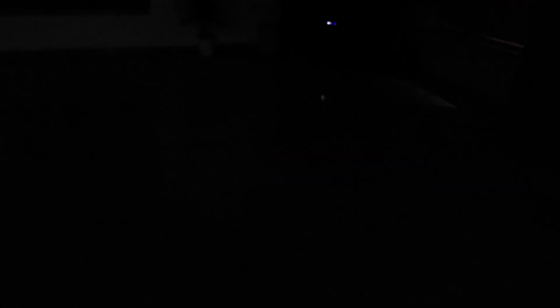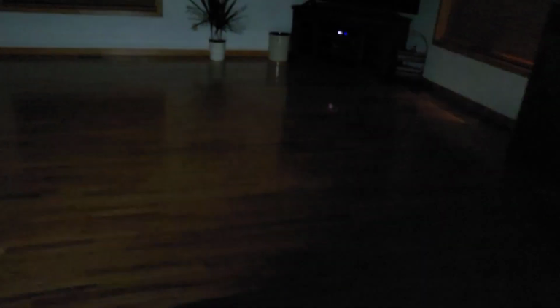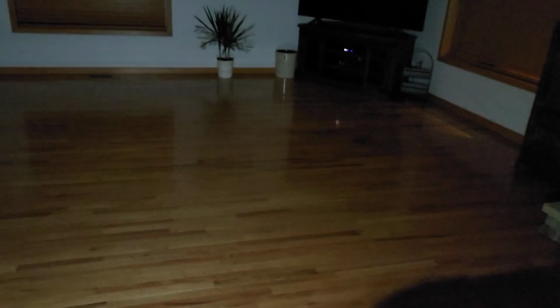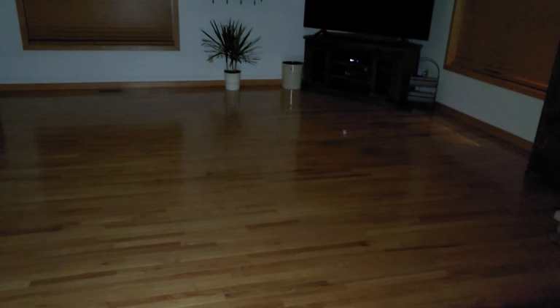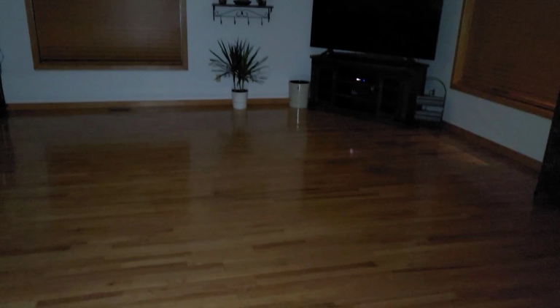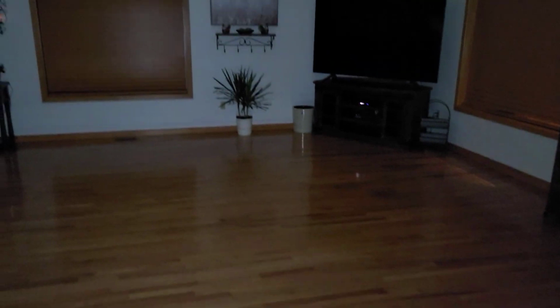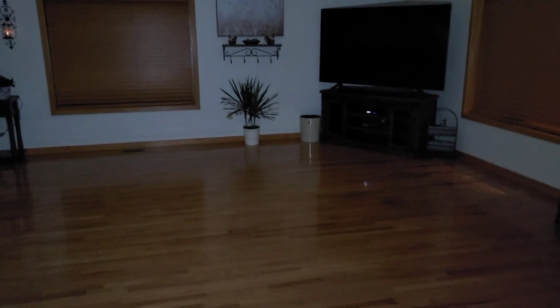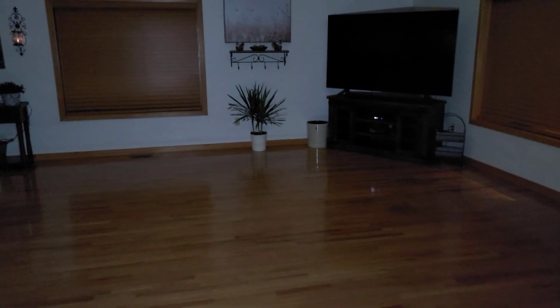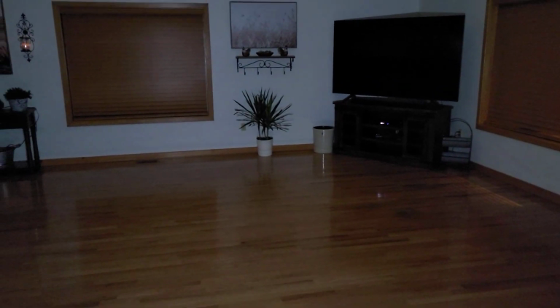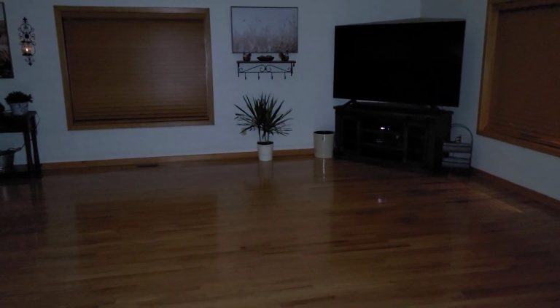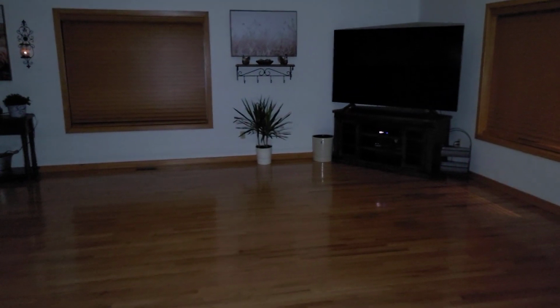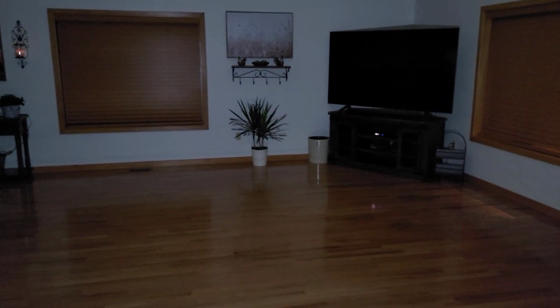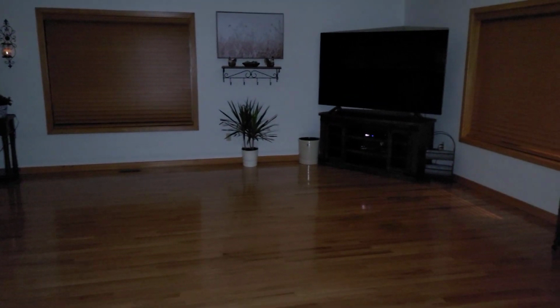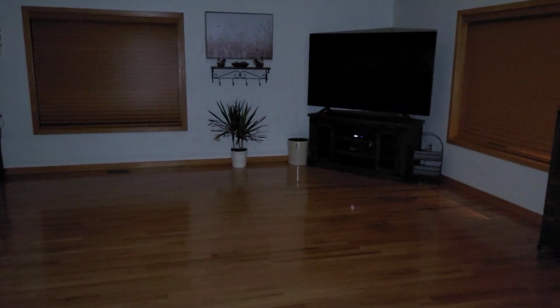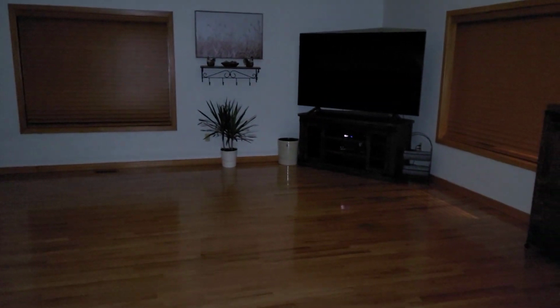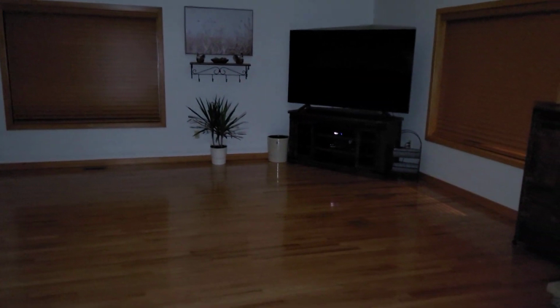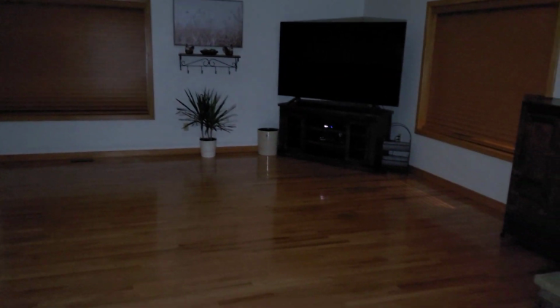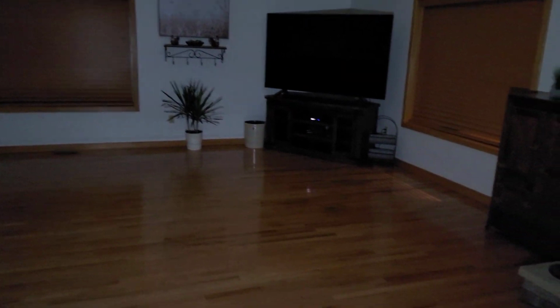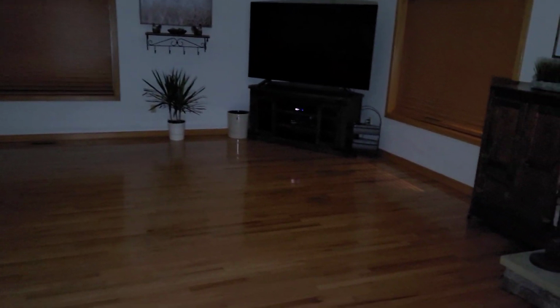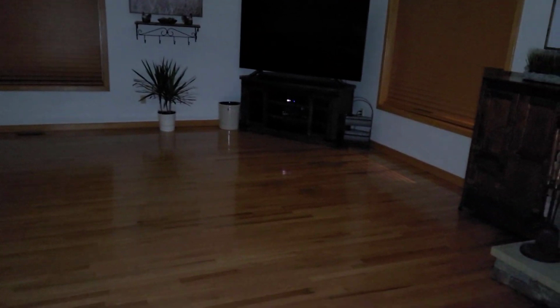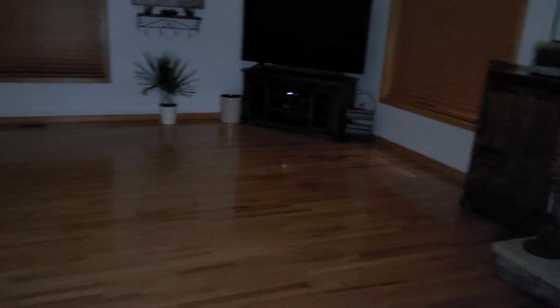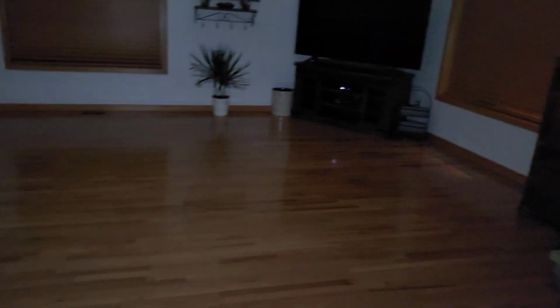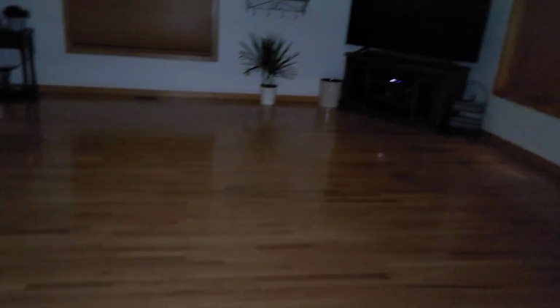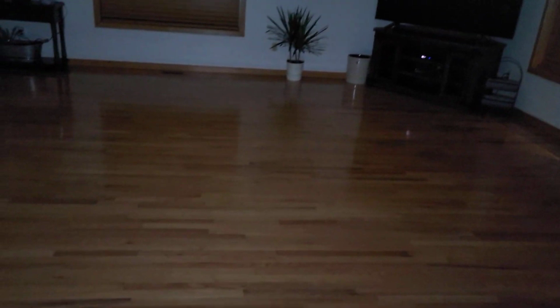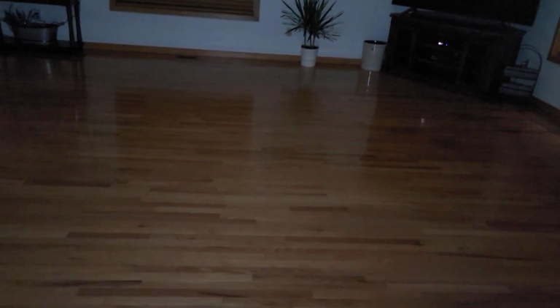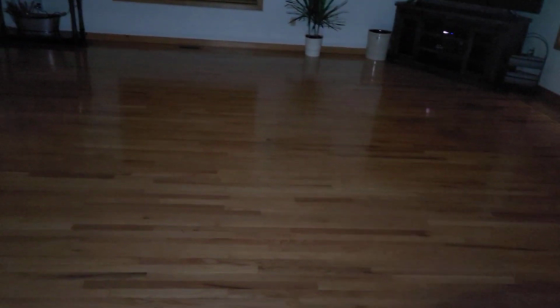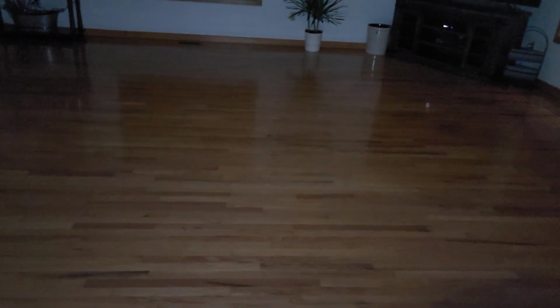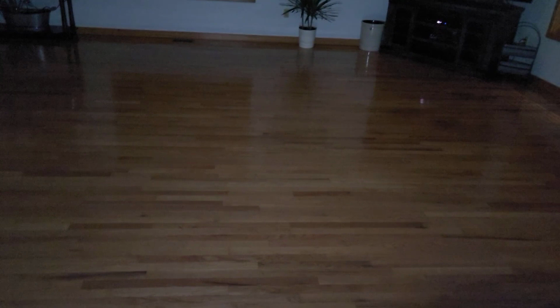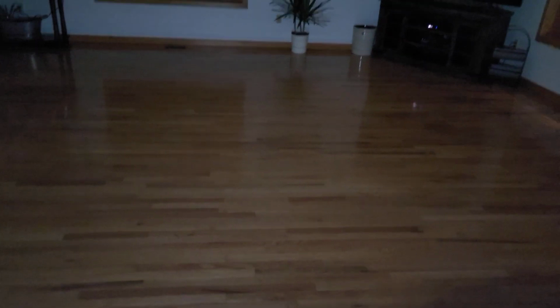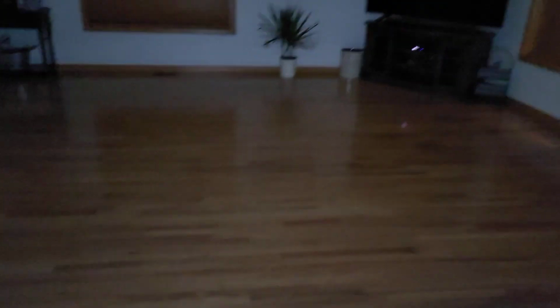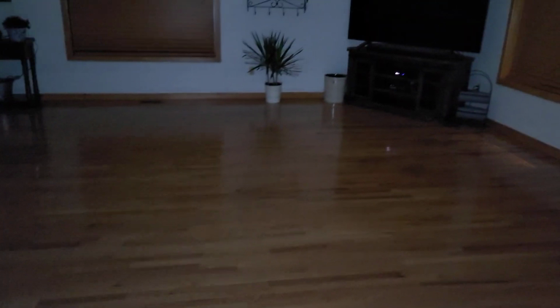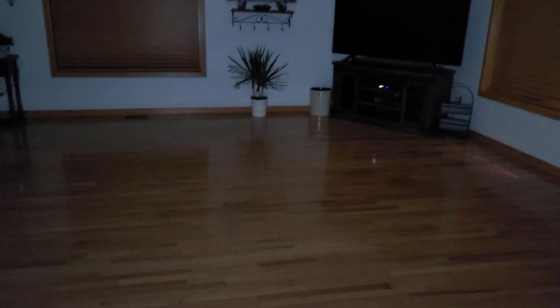There it is — you can see it definitely lights up very well. Turning it around this way you can see it's pretty bright.